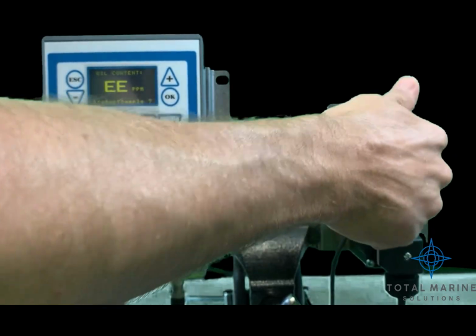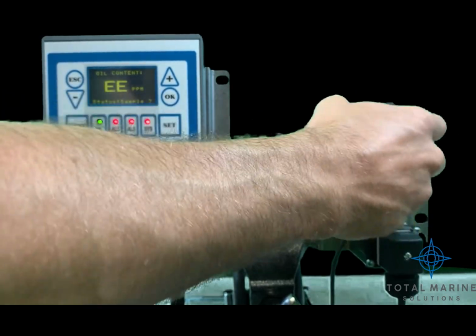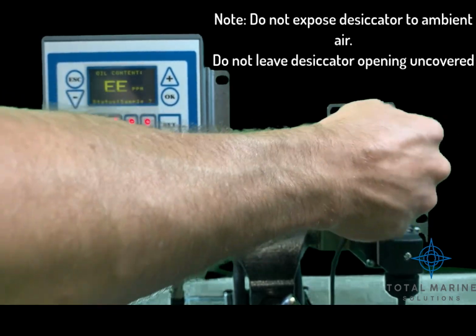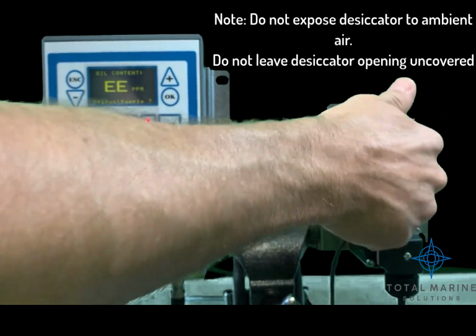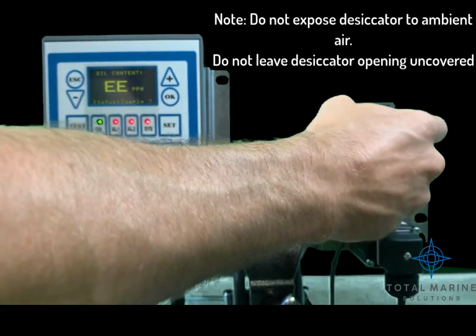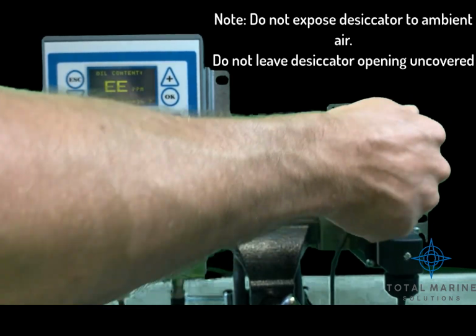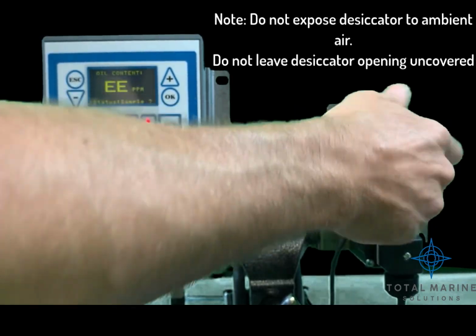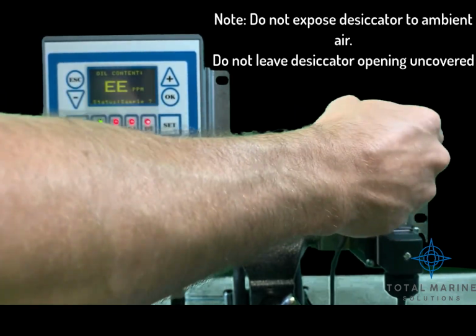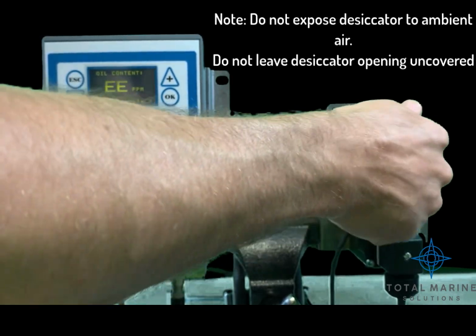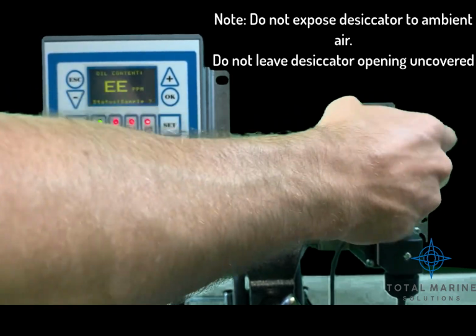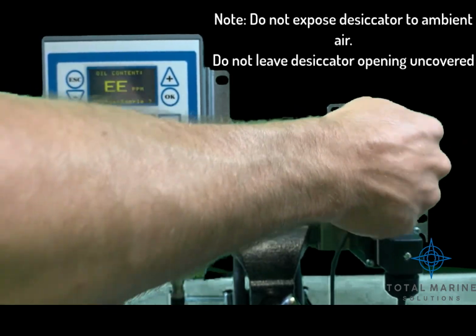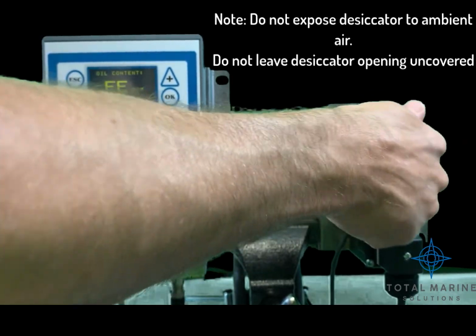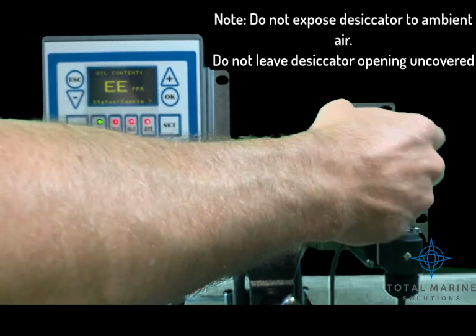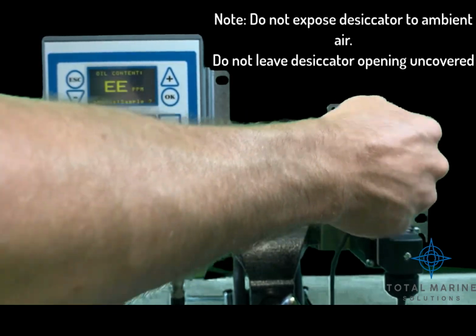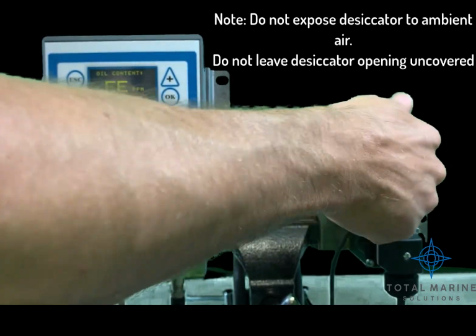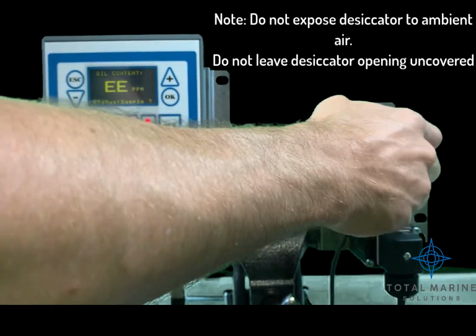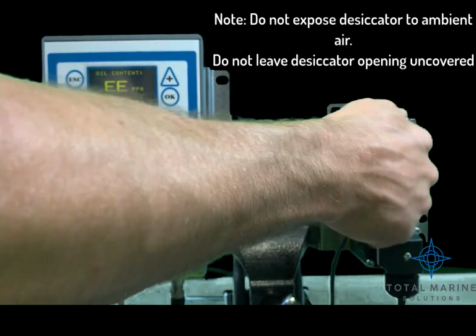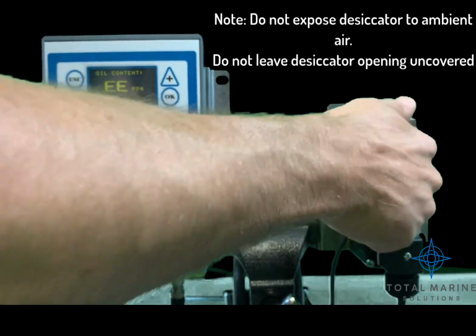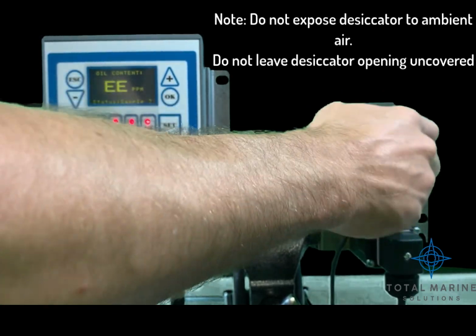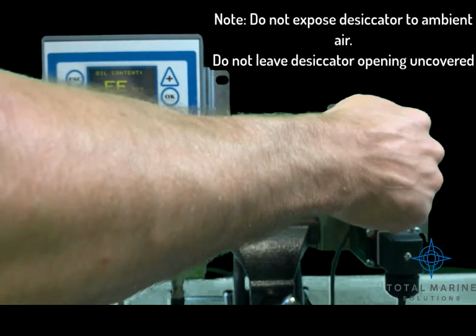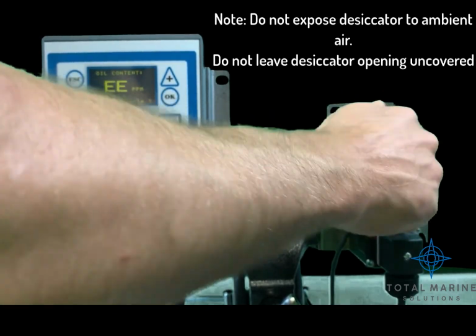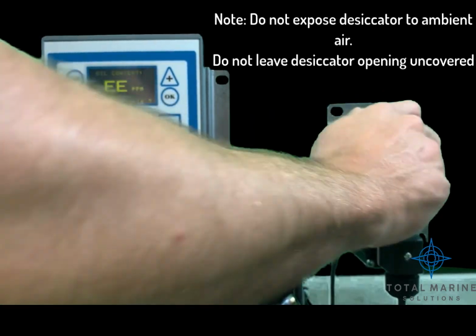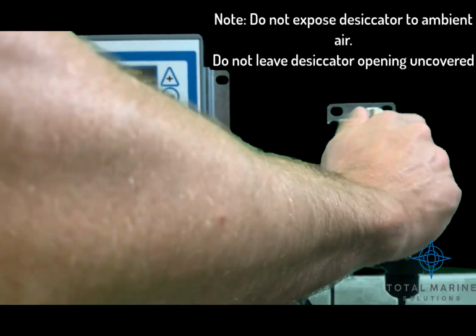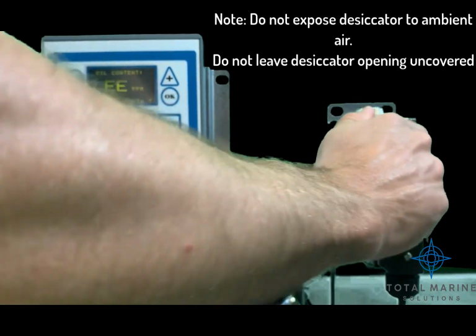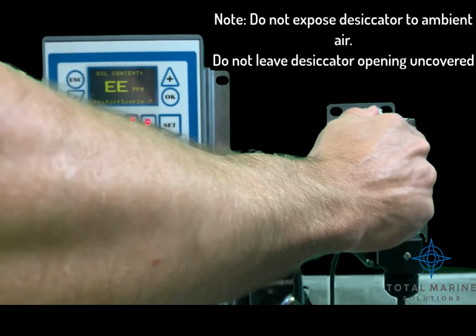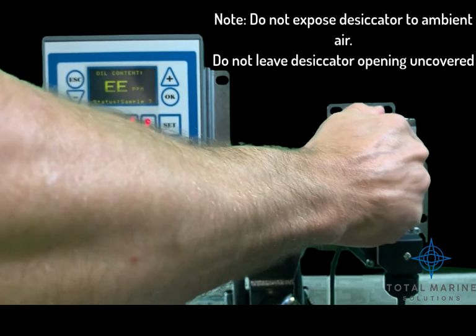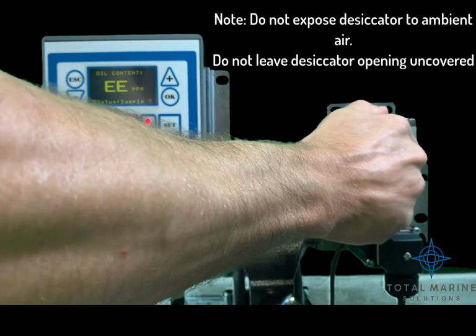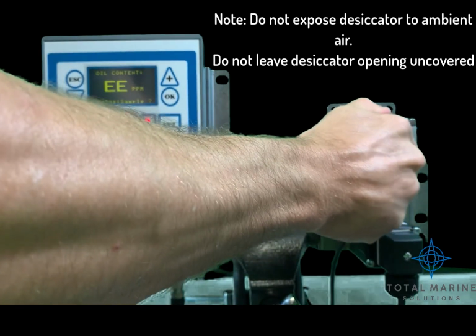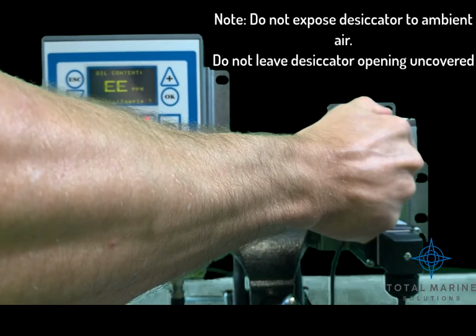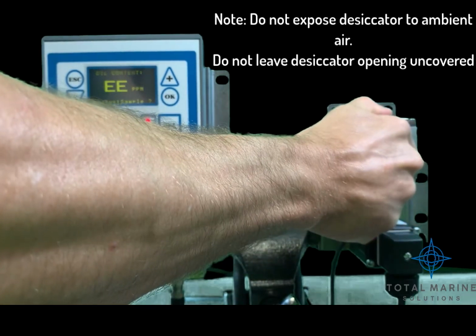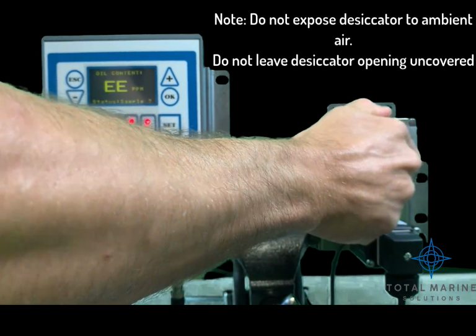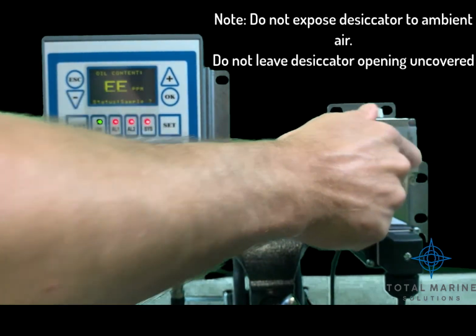Note: do not expose the desiccator to ambient air and do not leave the desiccator opening uncovered.